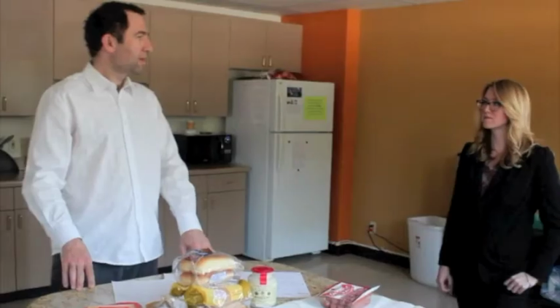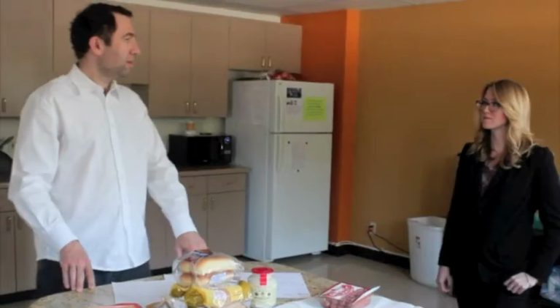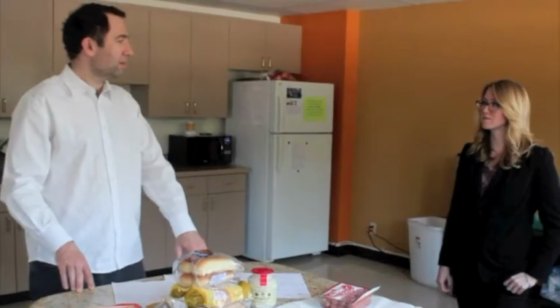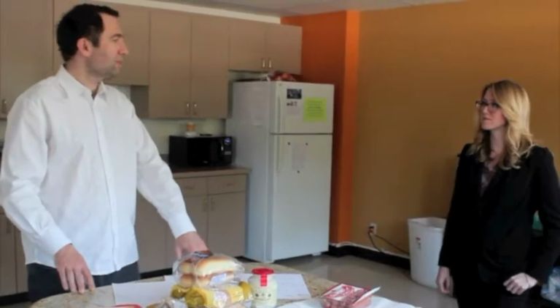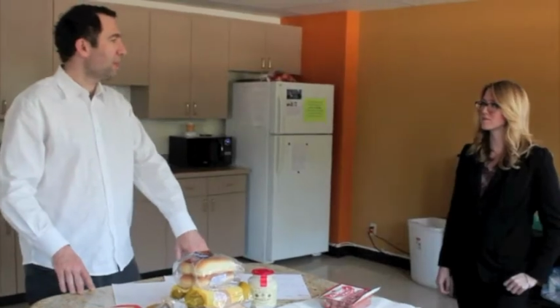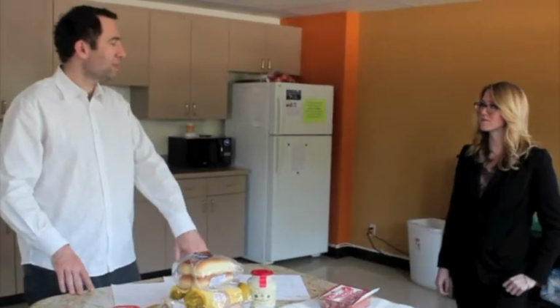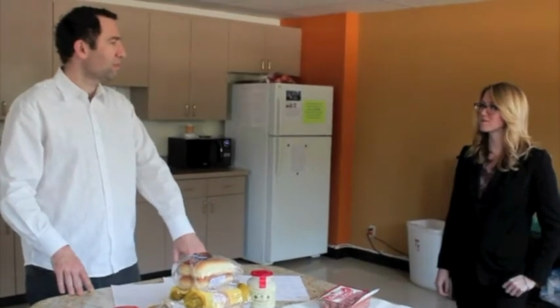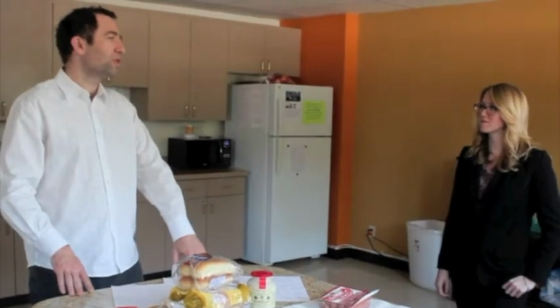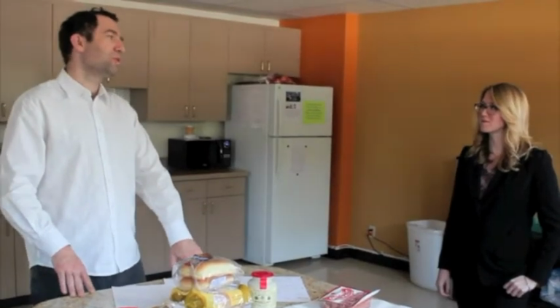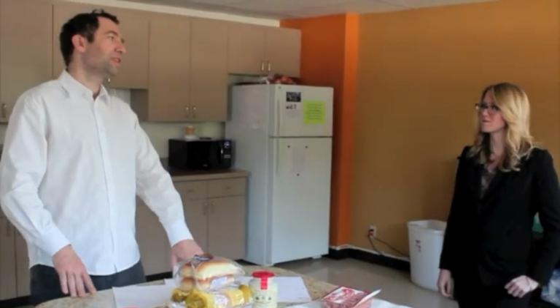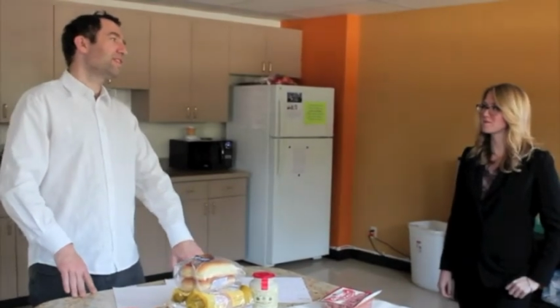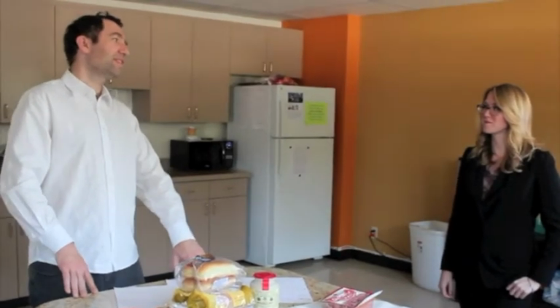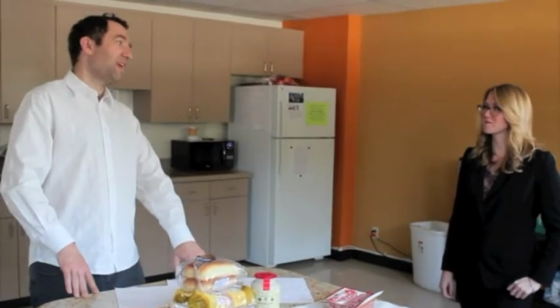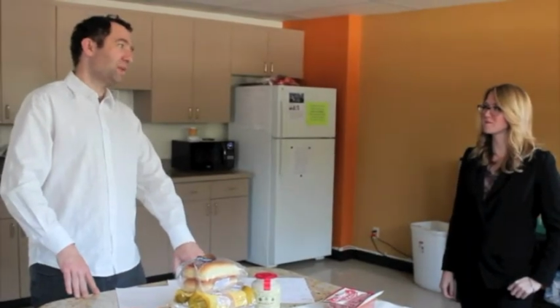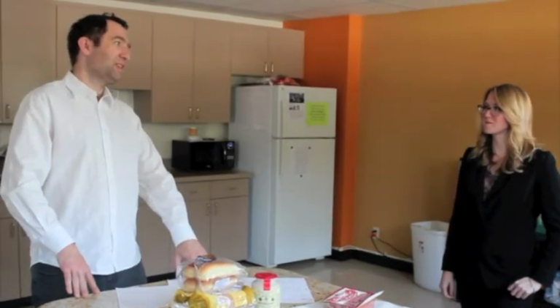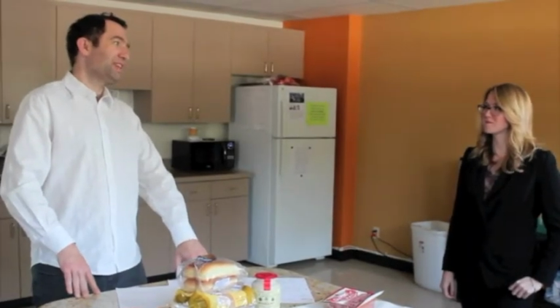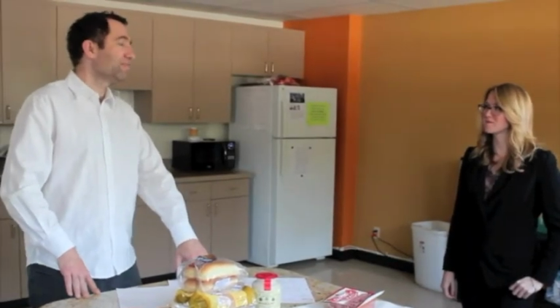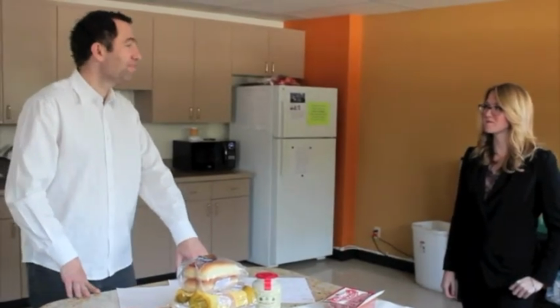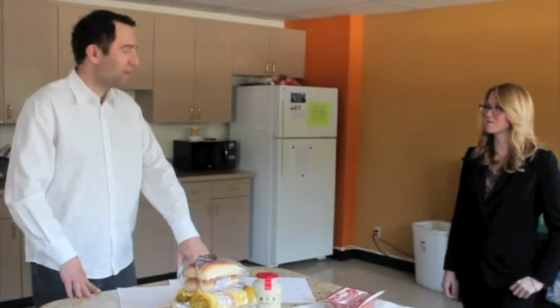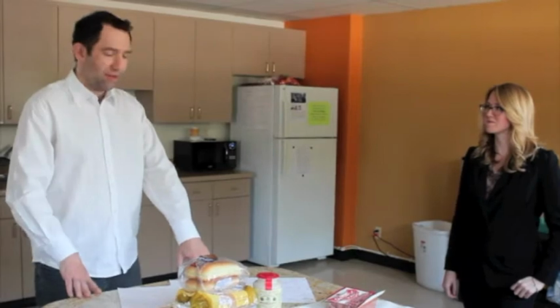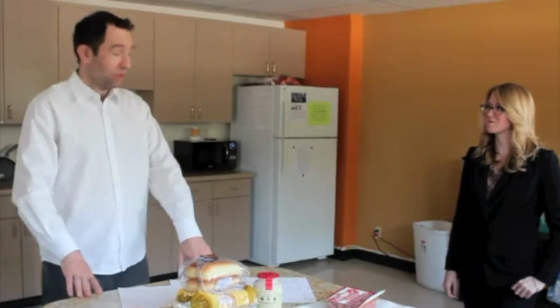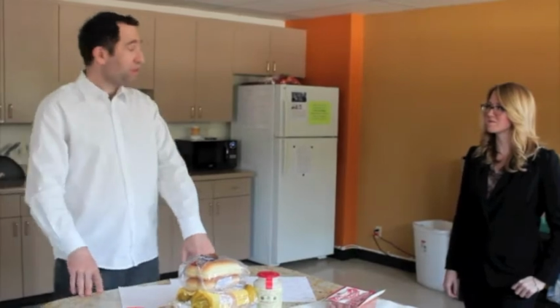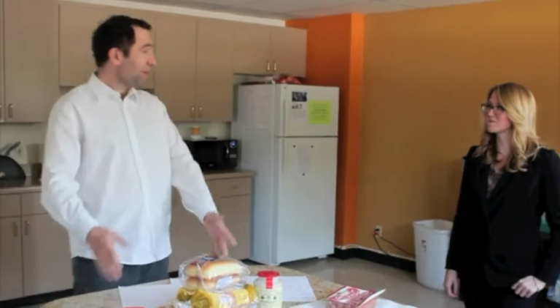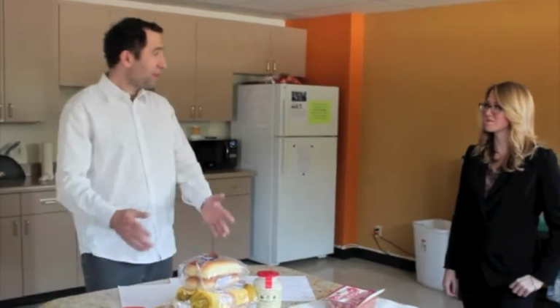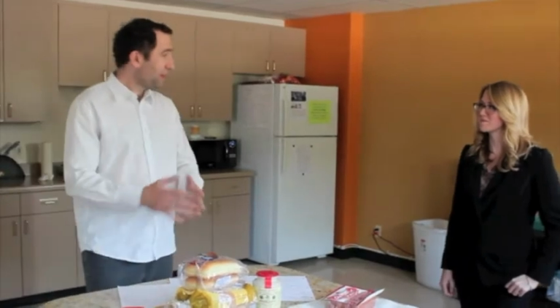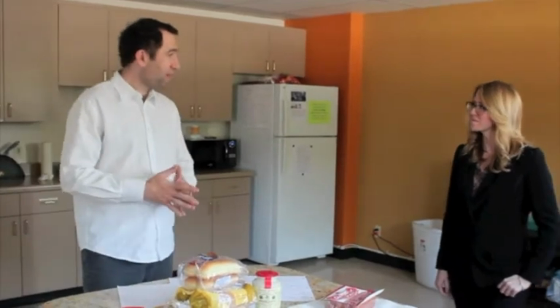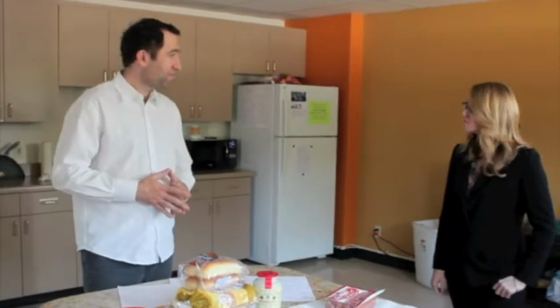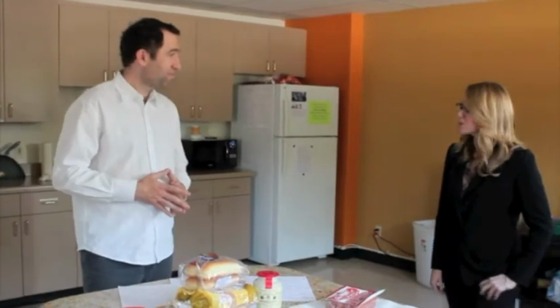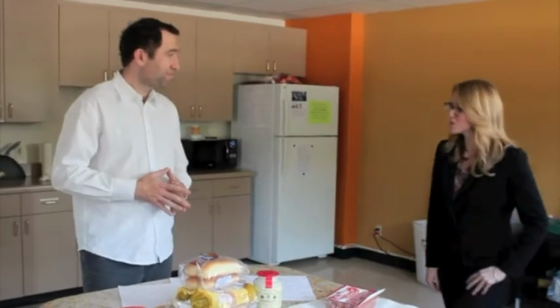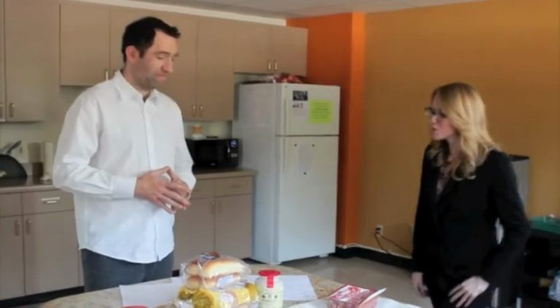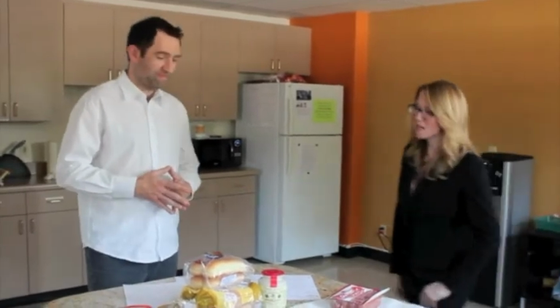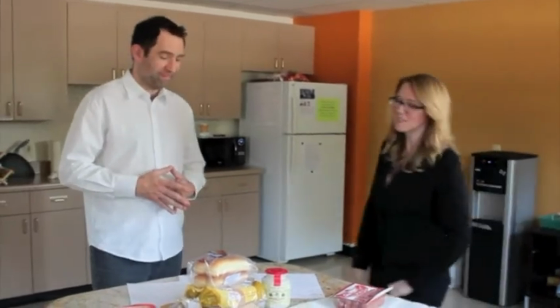Look, it's Liza from the cubicle next to the copy machine. Will you help me out today? Sure will, Wes.